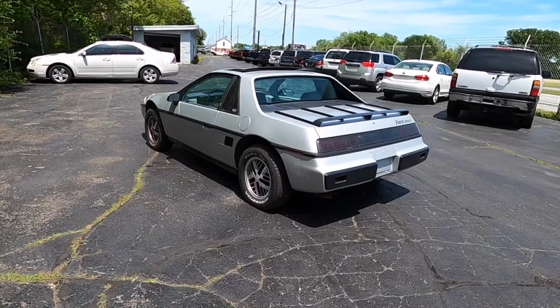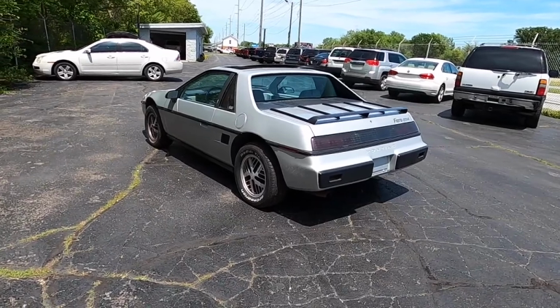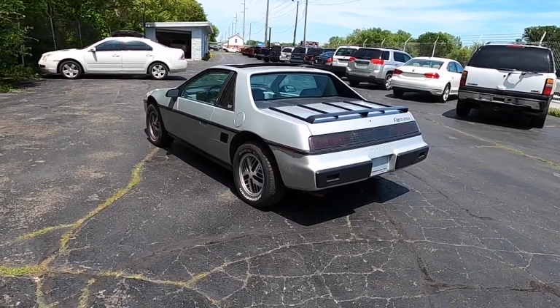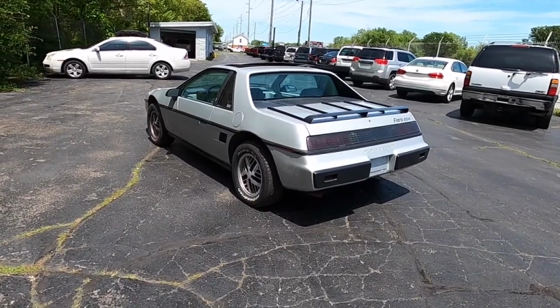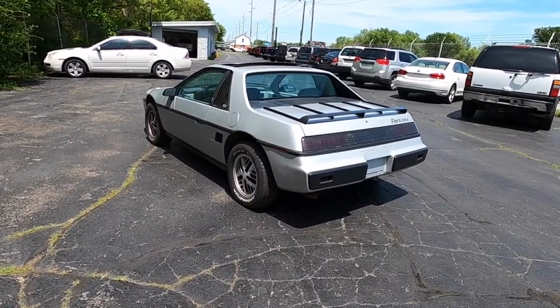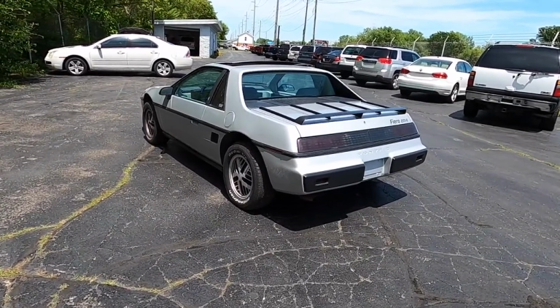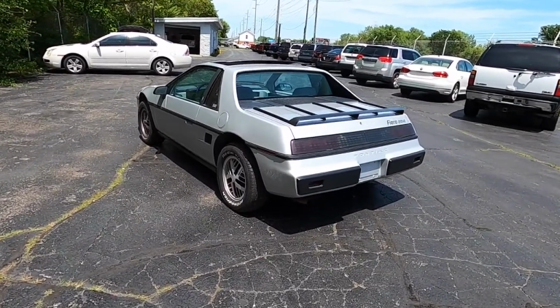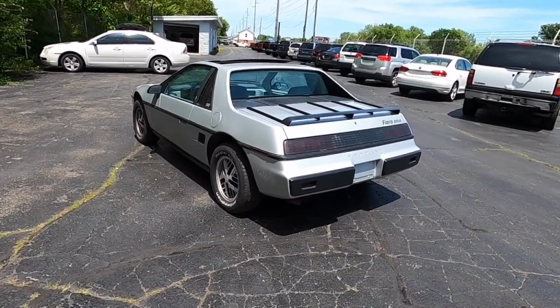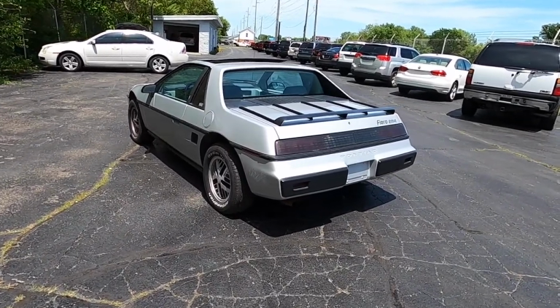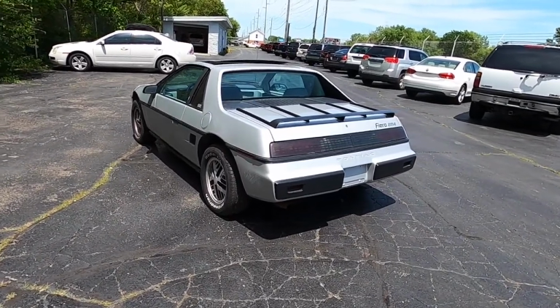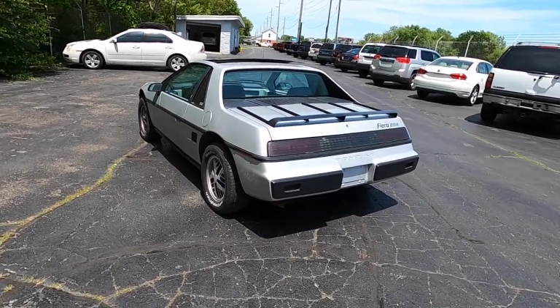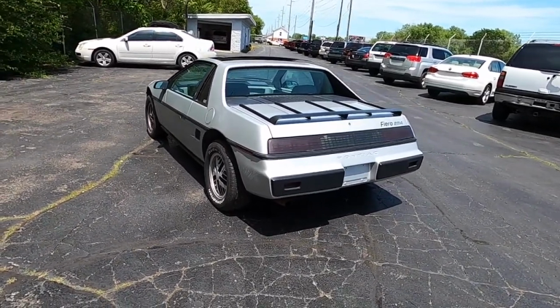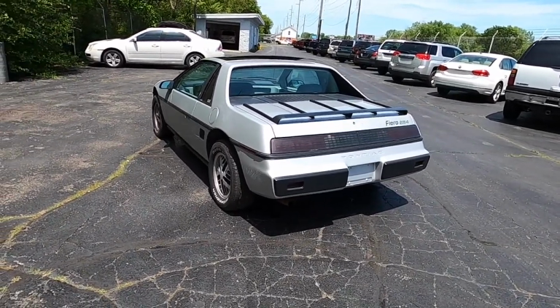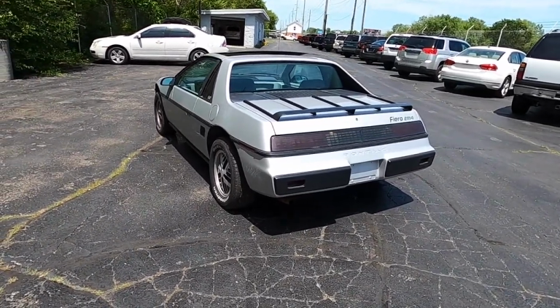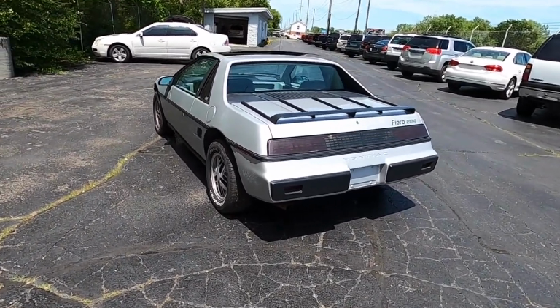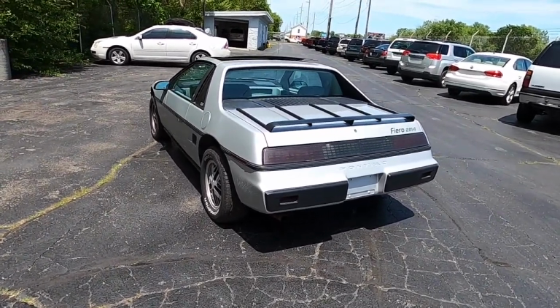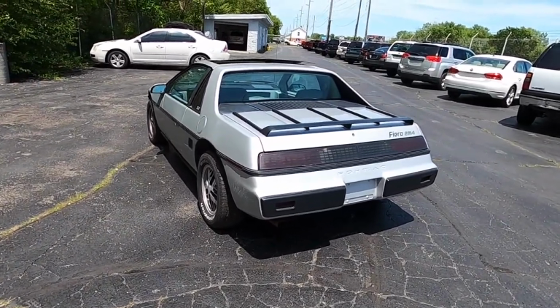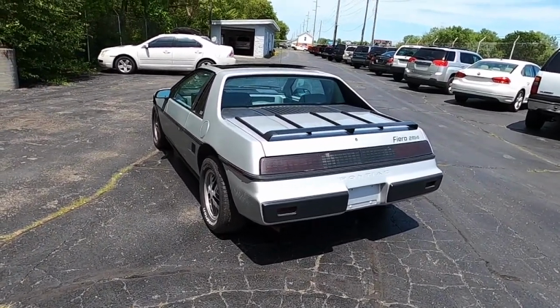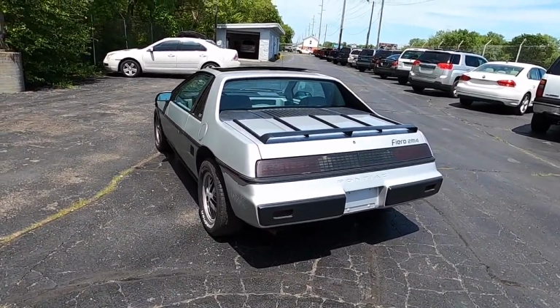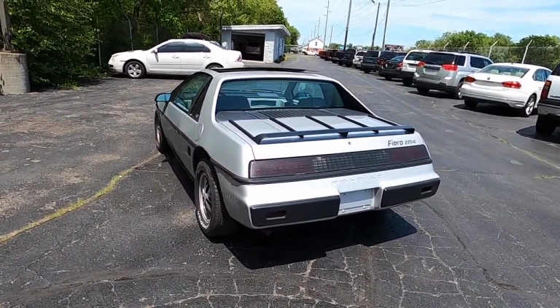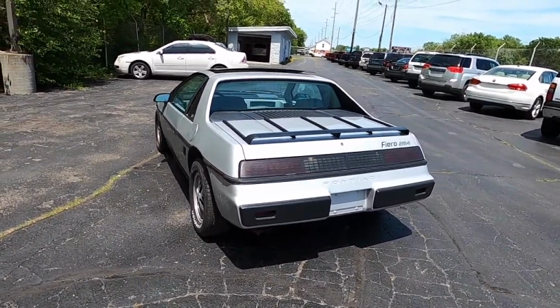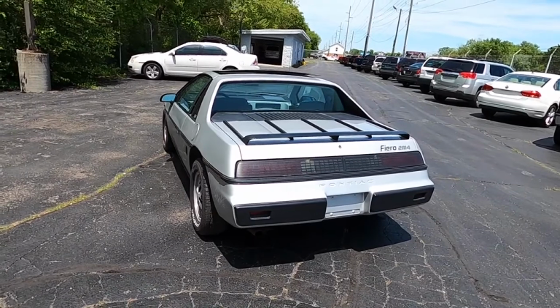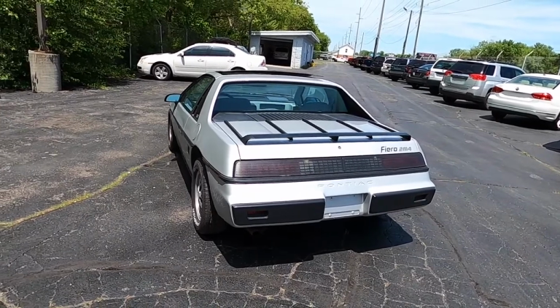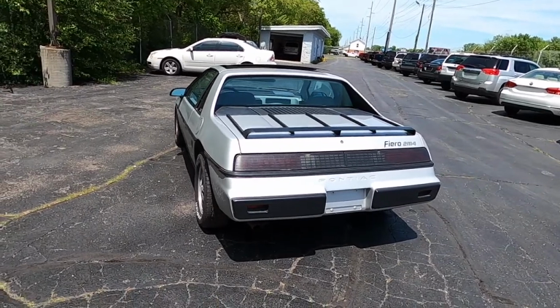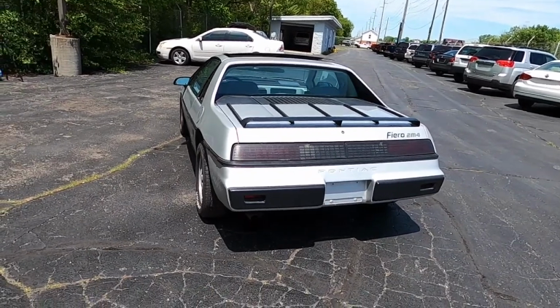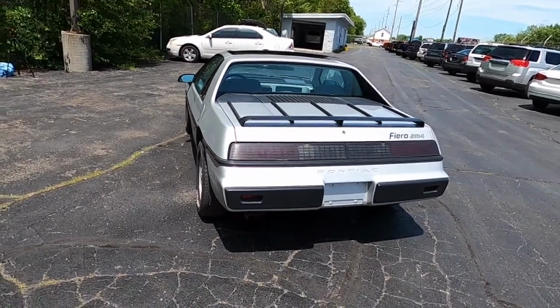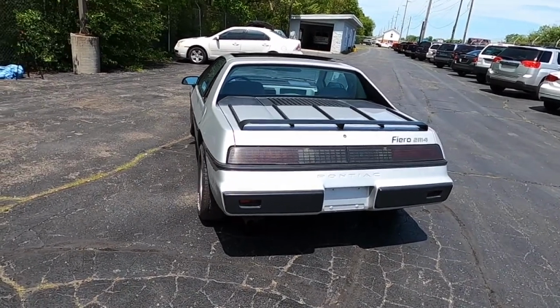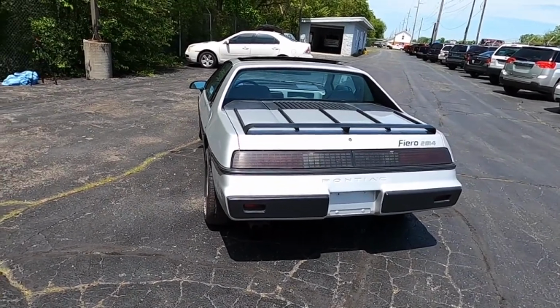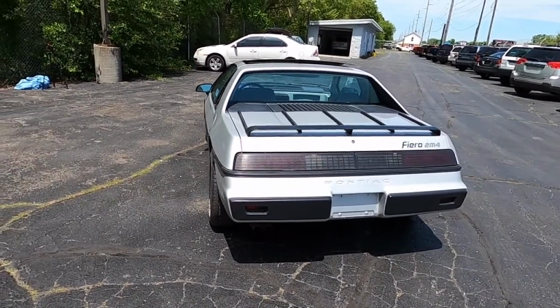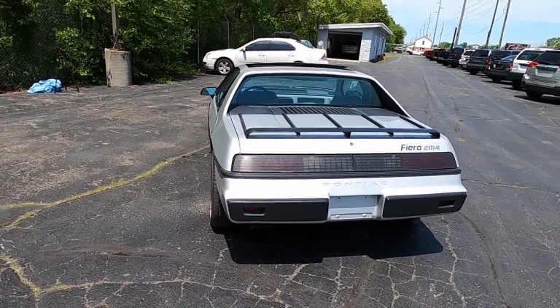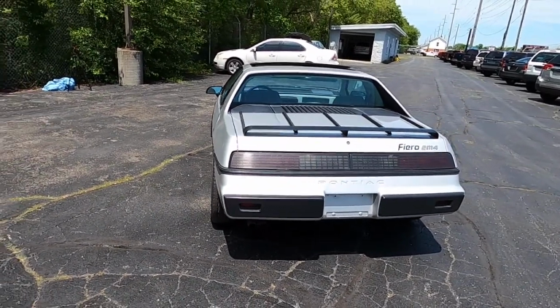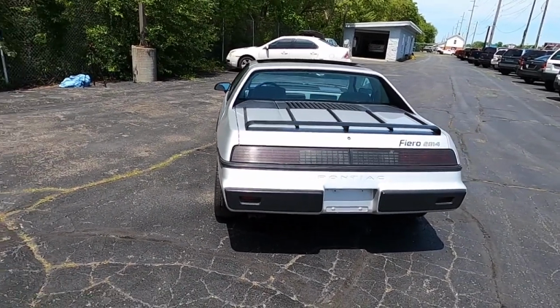The Fiero is a common car used to convert into something that looks kind of like a Ferrari or something like that, and I can see why now.